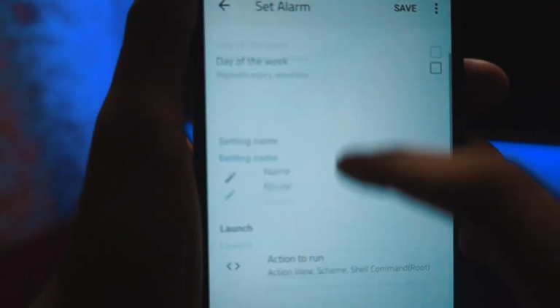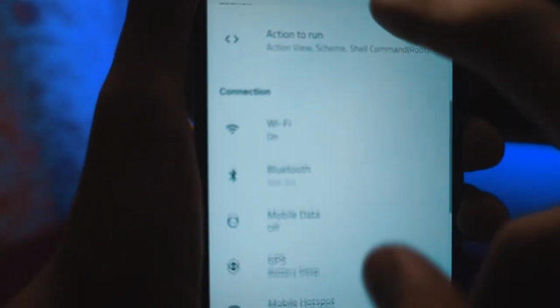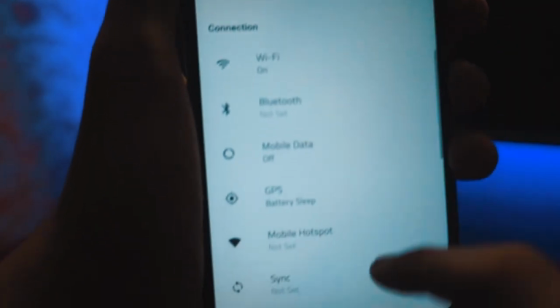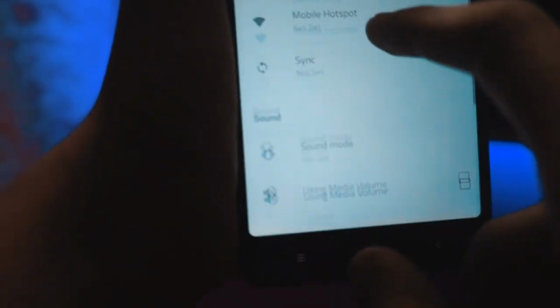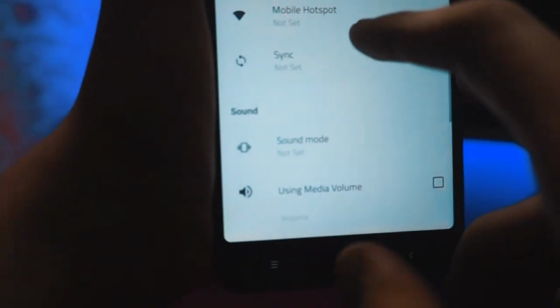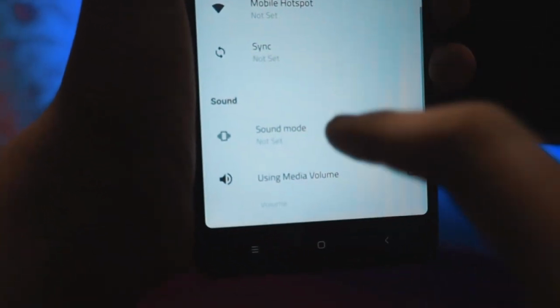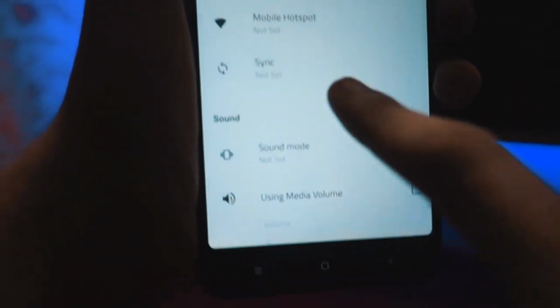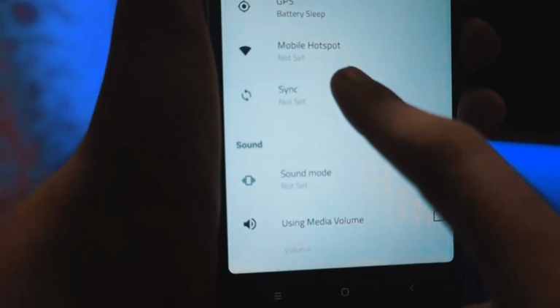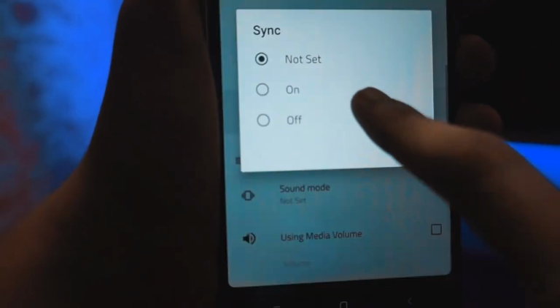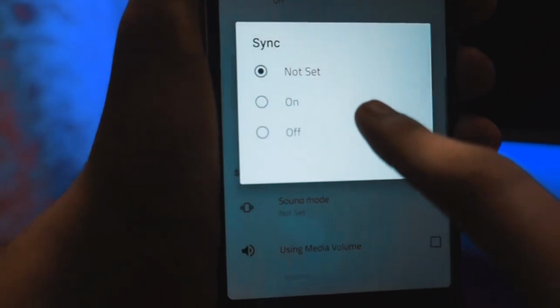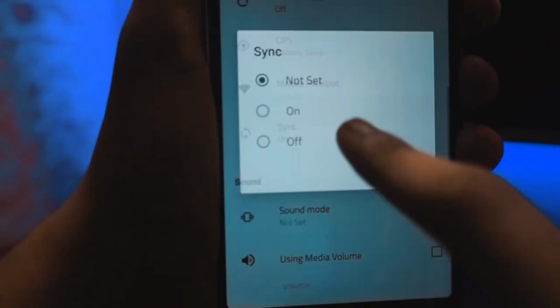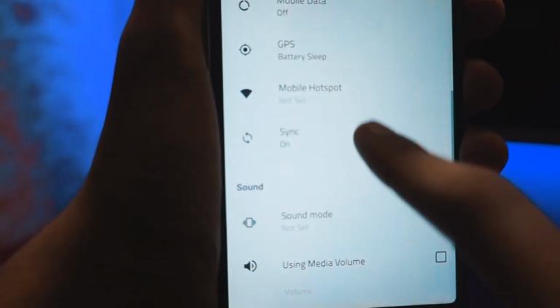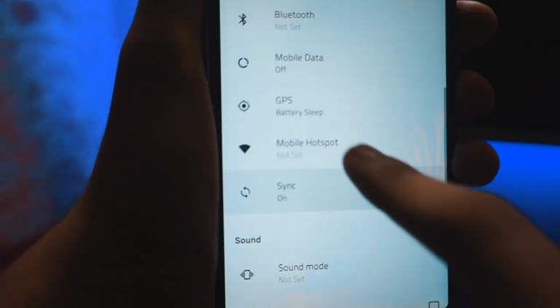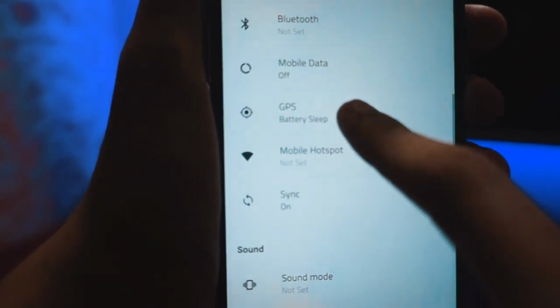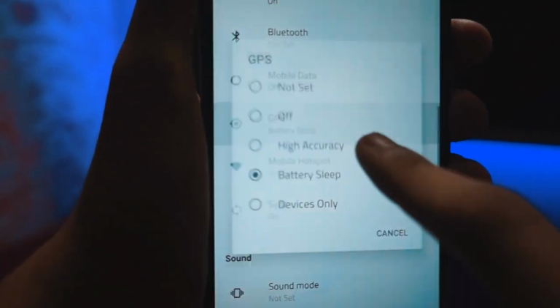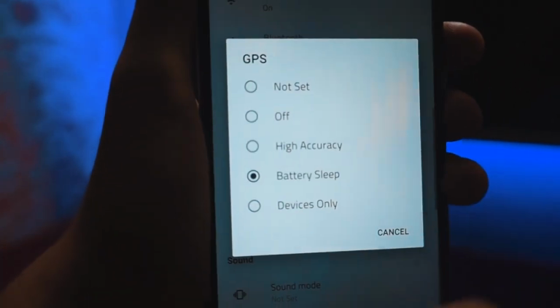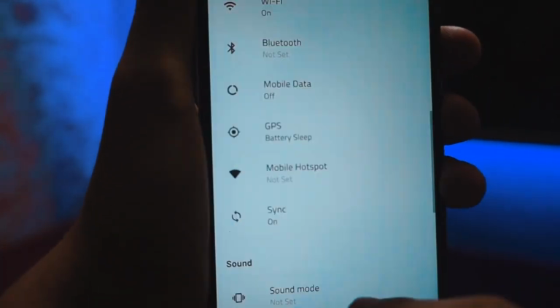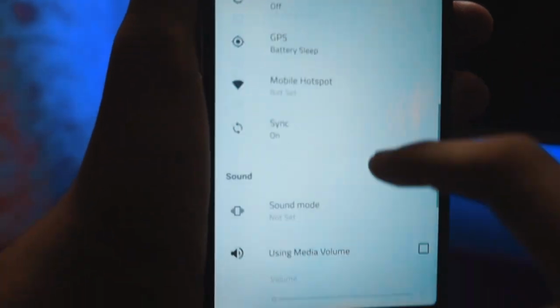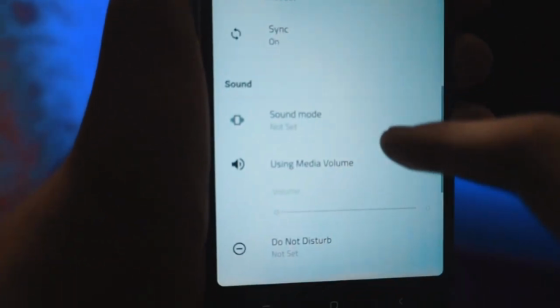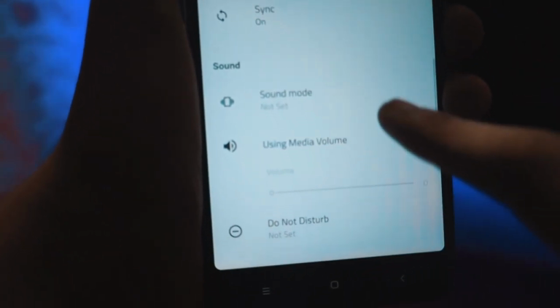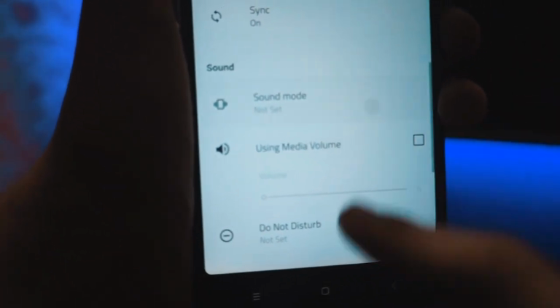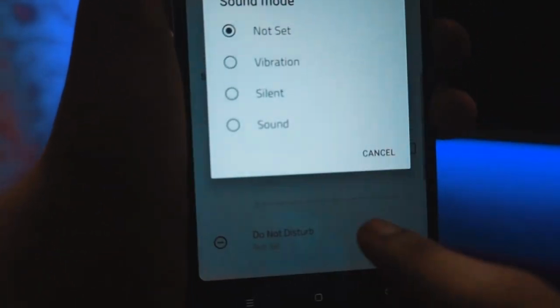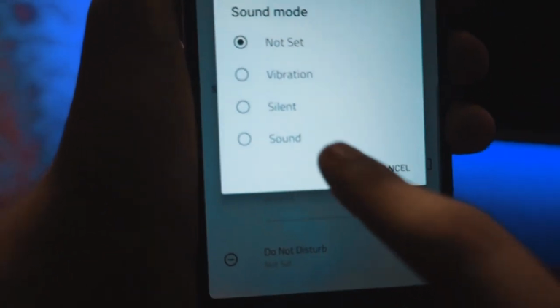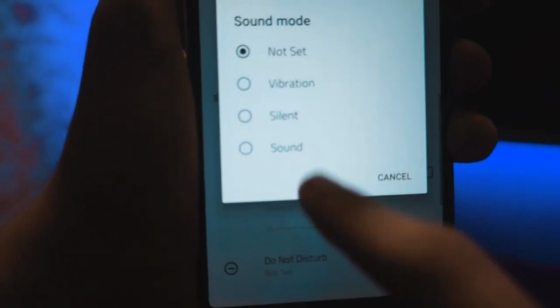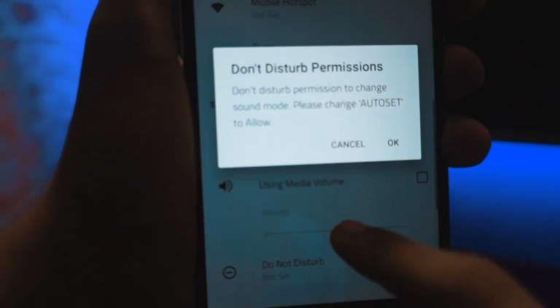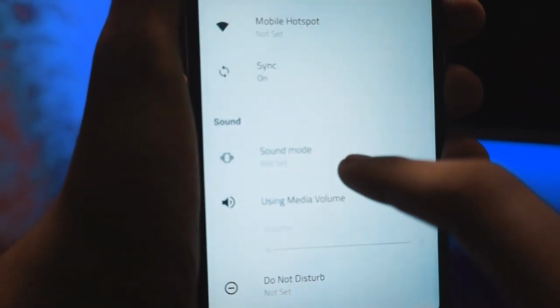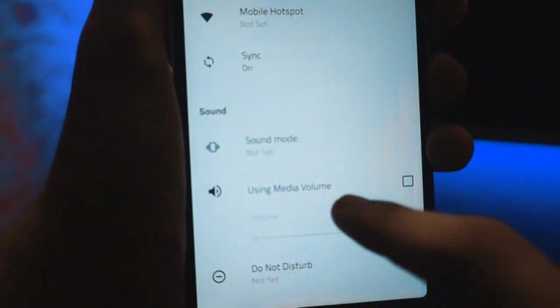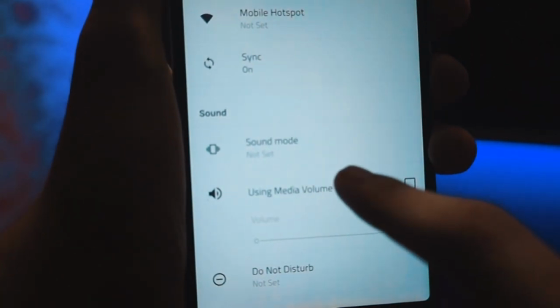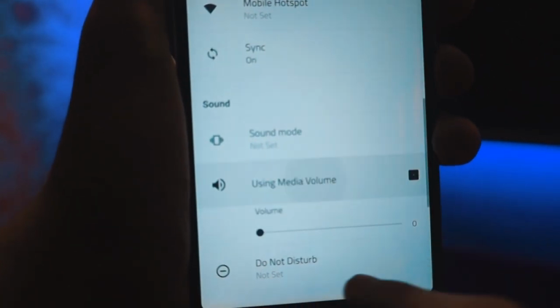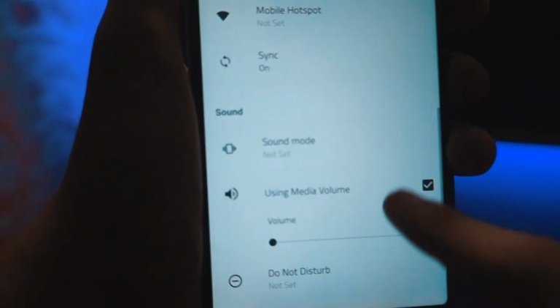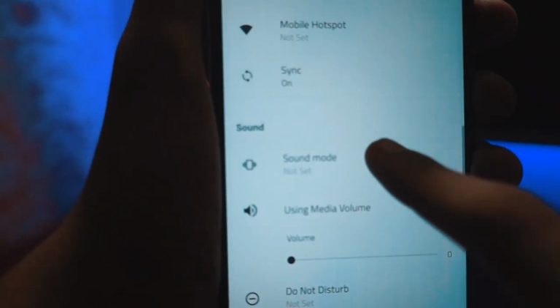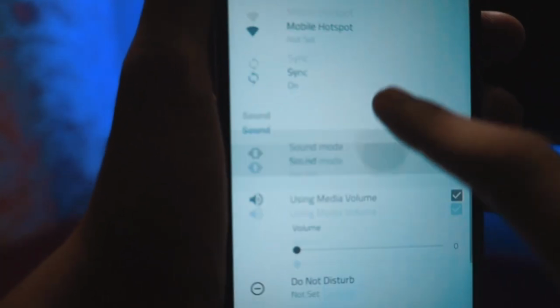You can also set schedules for when your Android needs to disconnect from Wi-Fi or Bluetooth. Say goodbye to manual intervention as you sit back and let Auto Set automate everything.